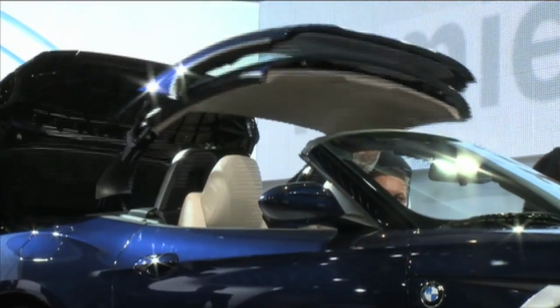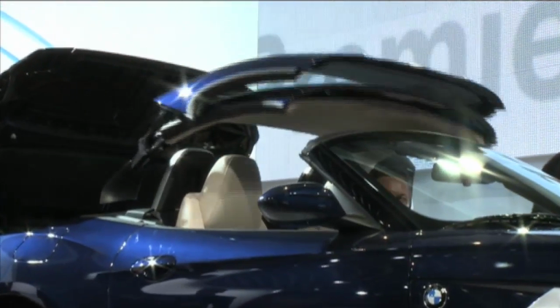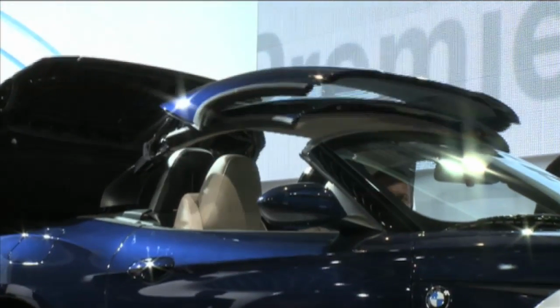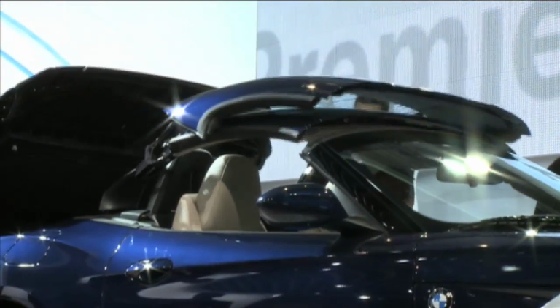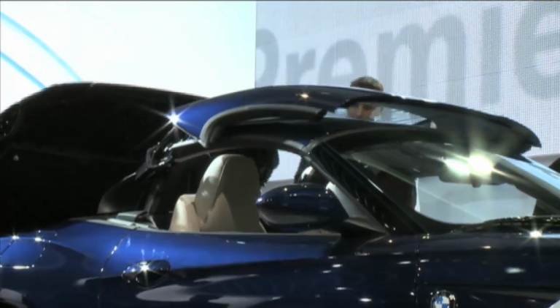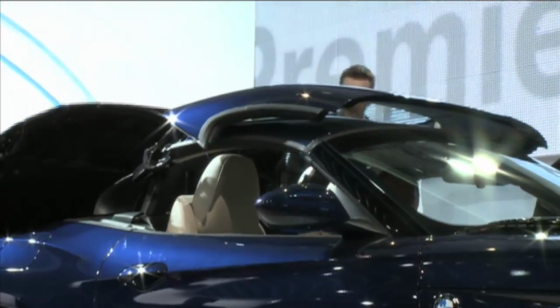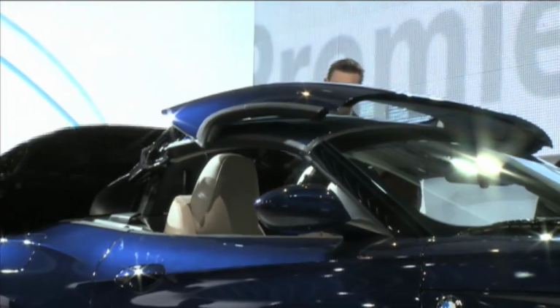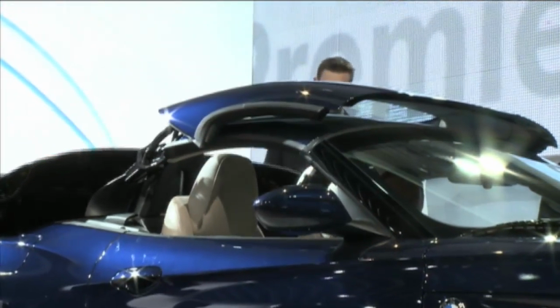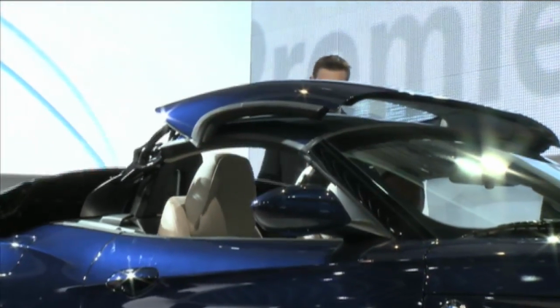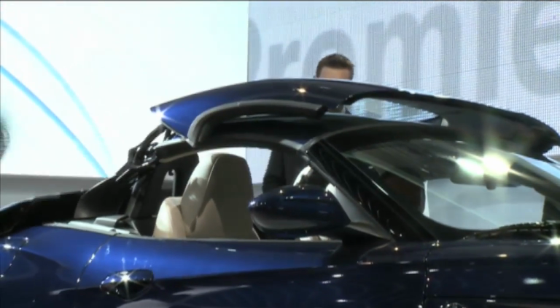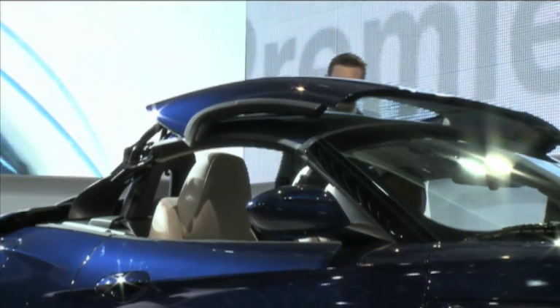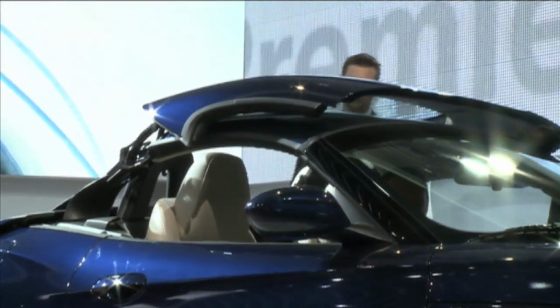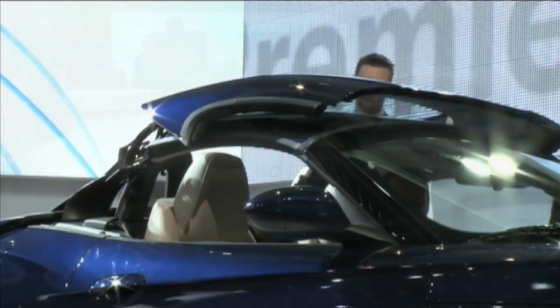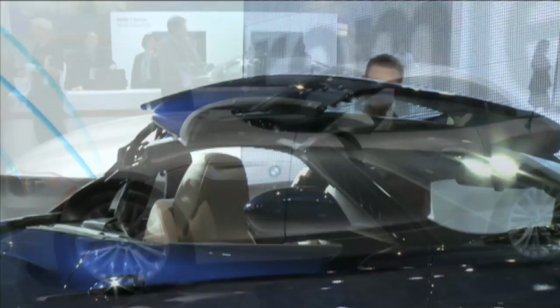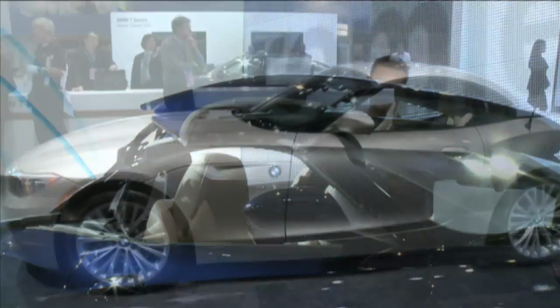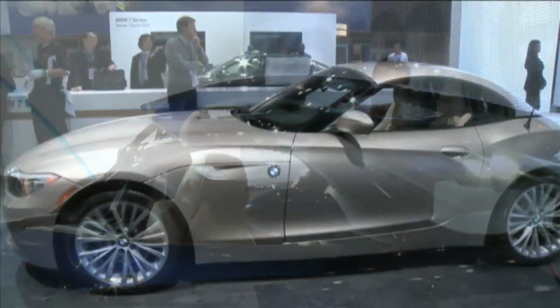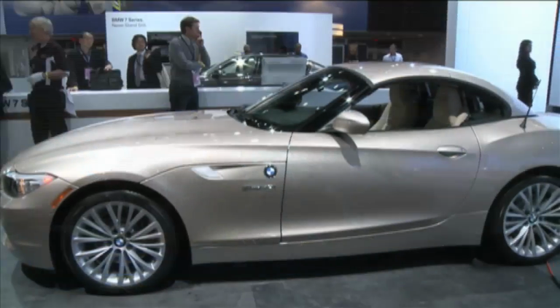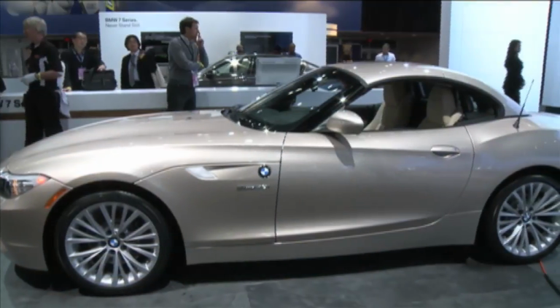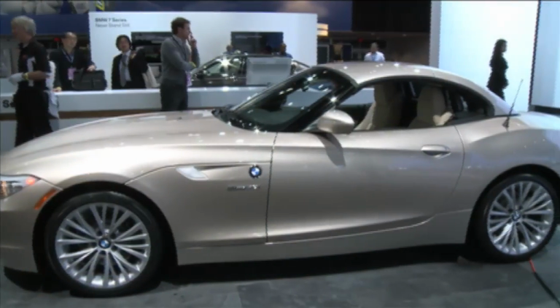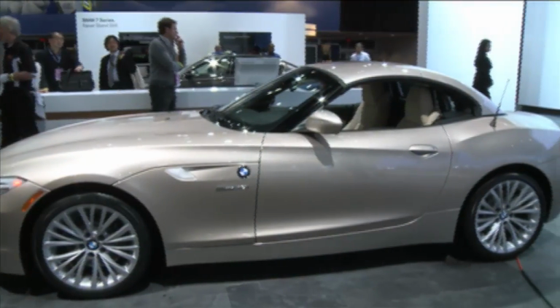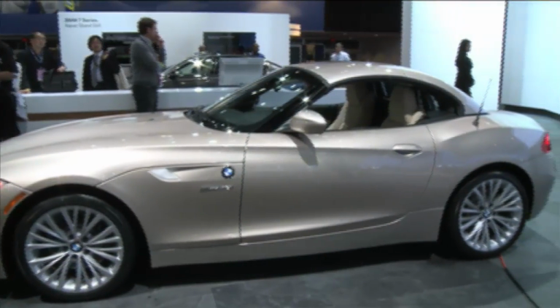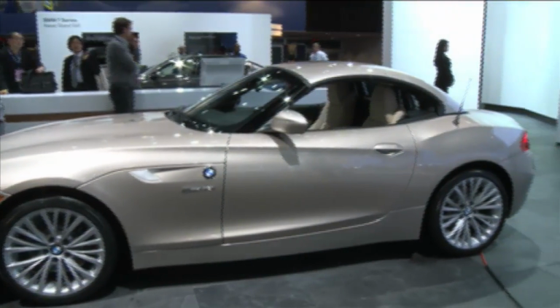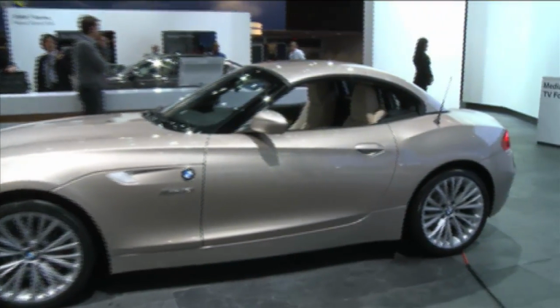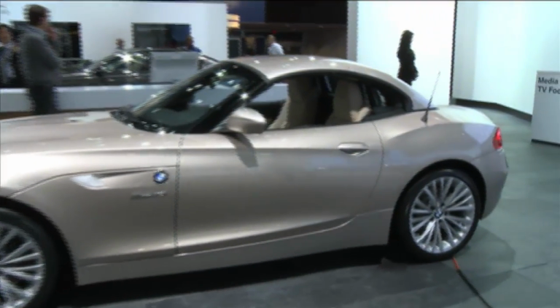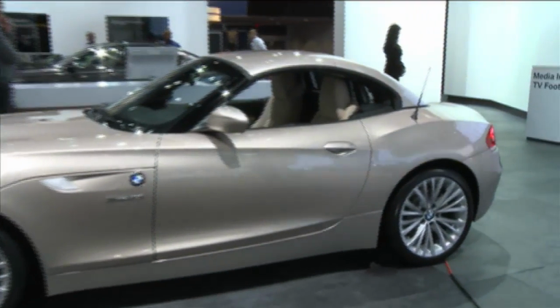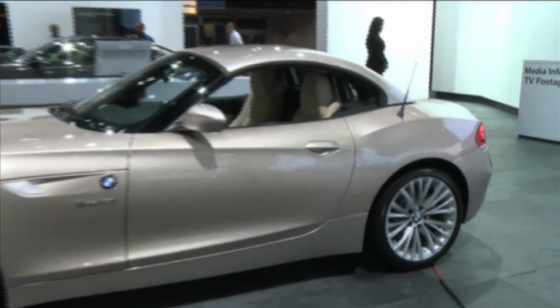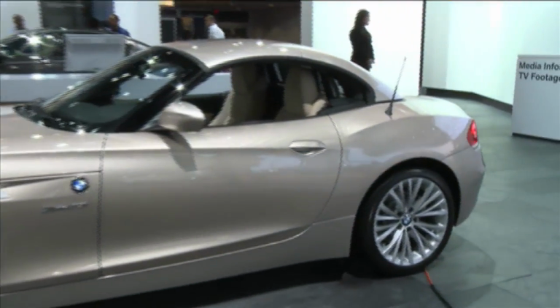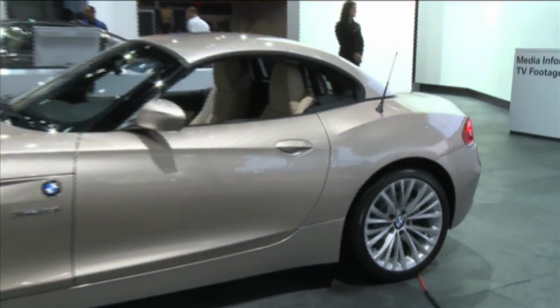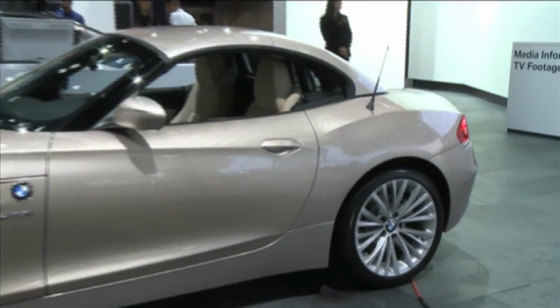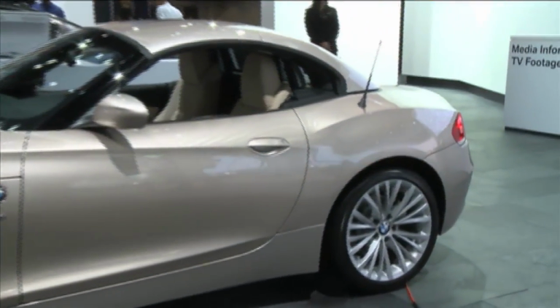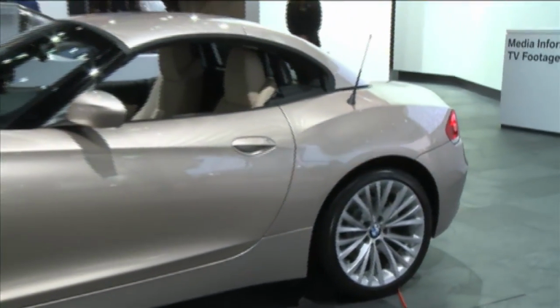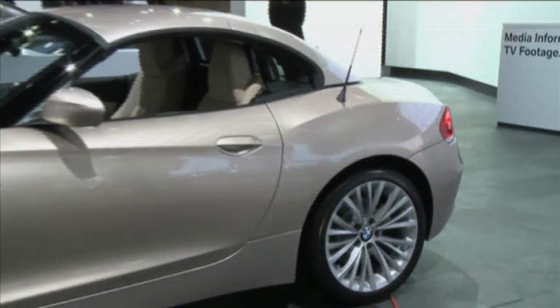Though weight is increased slightly as a result of the retractable hardtop, the Z4's newfound power should be more than enough to keep this roadster fun to drive.